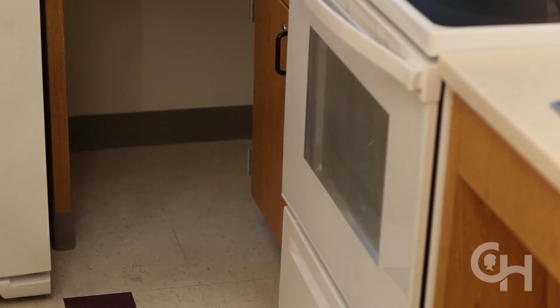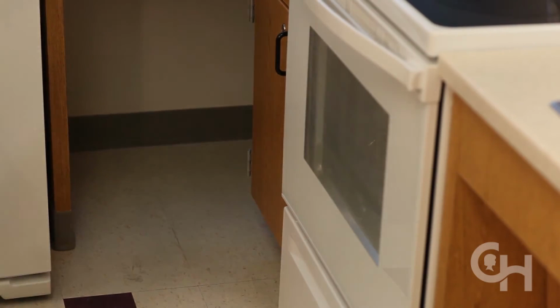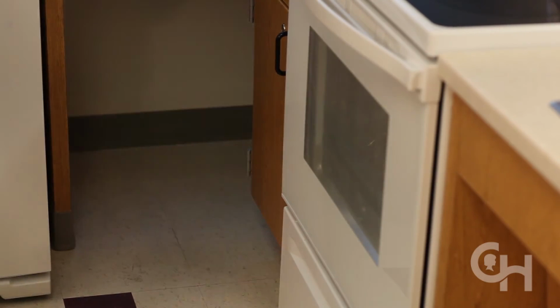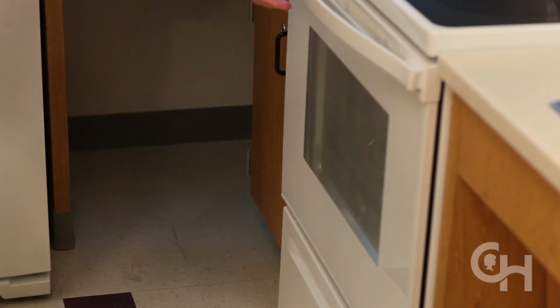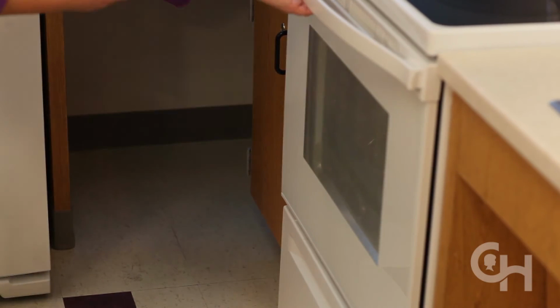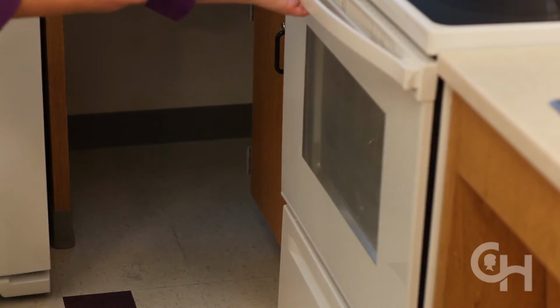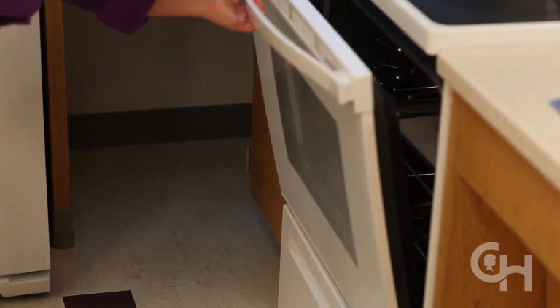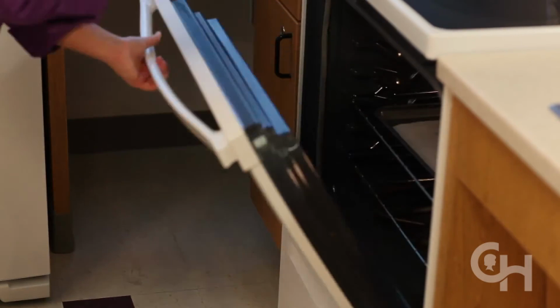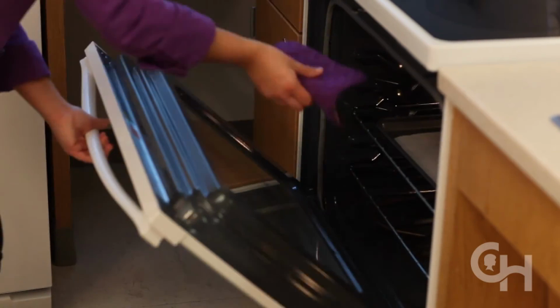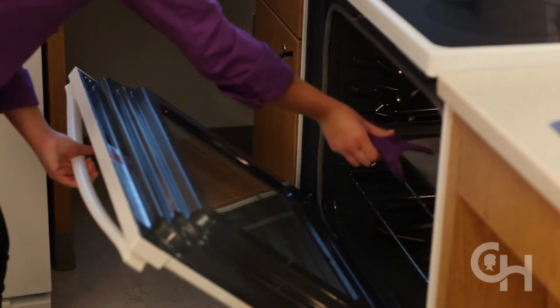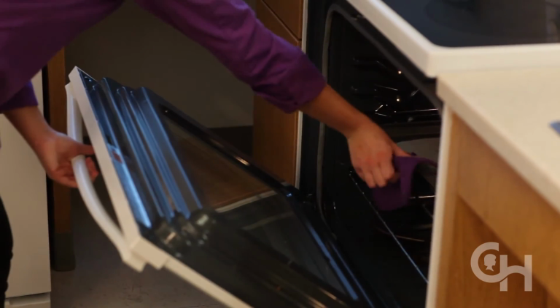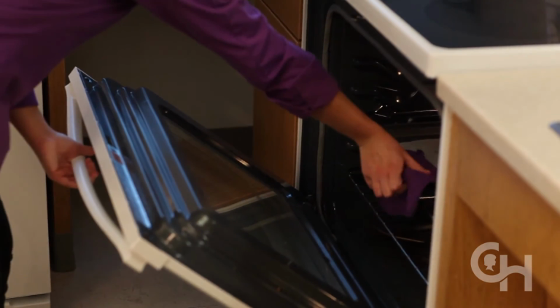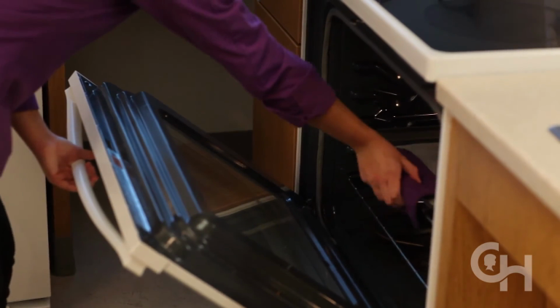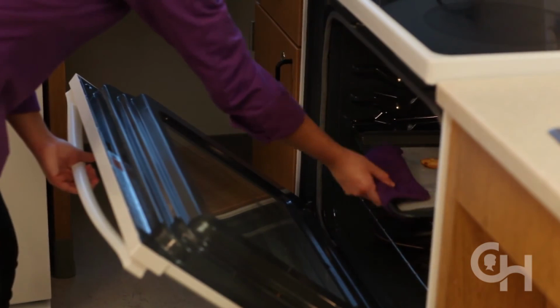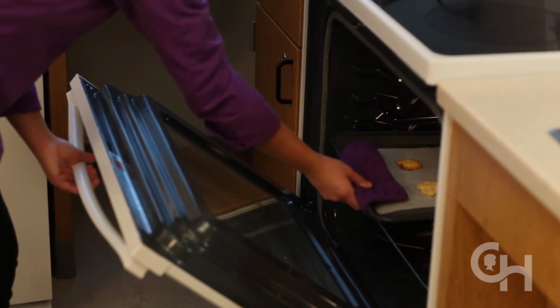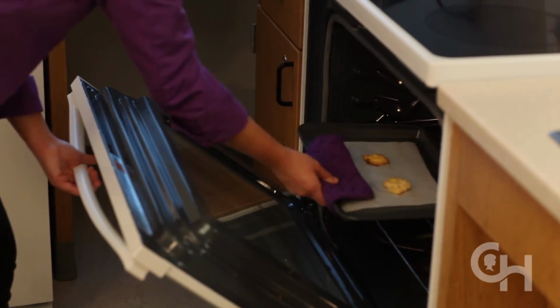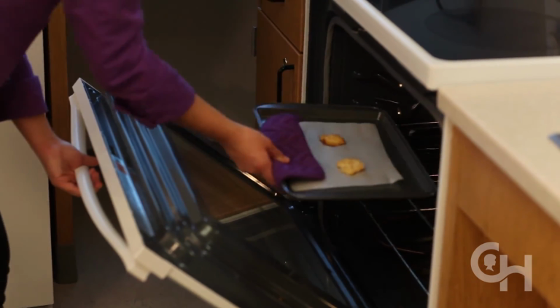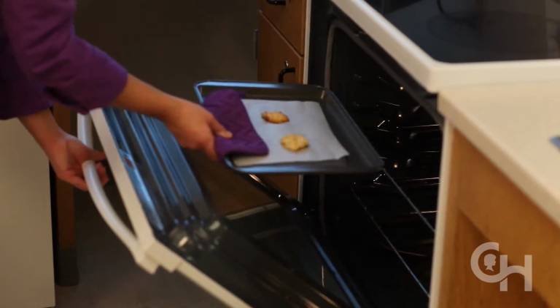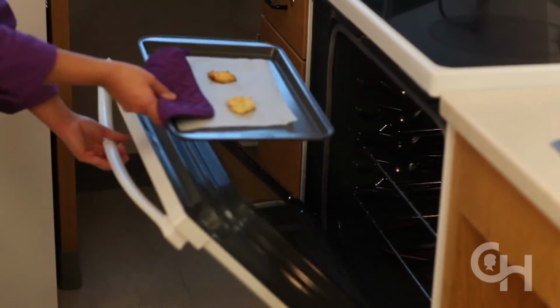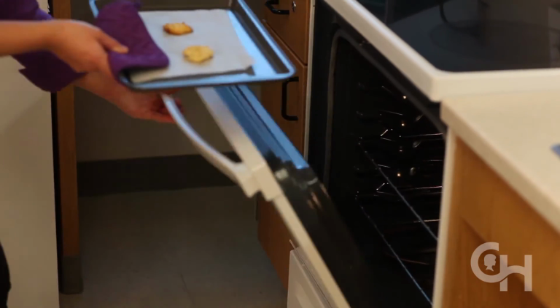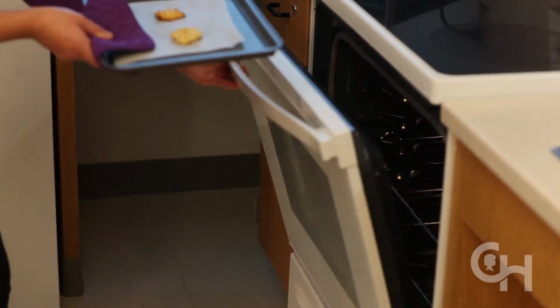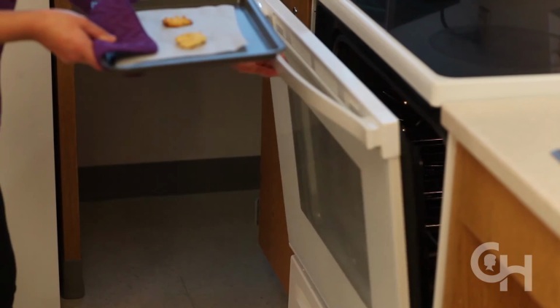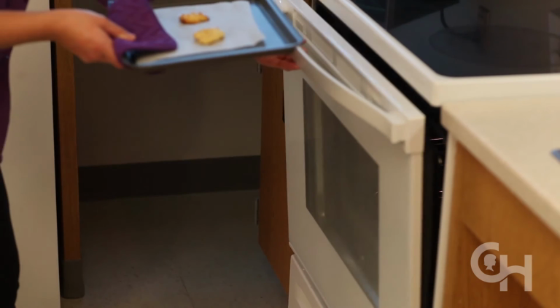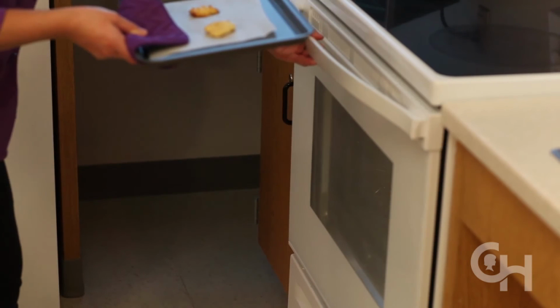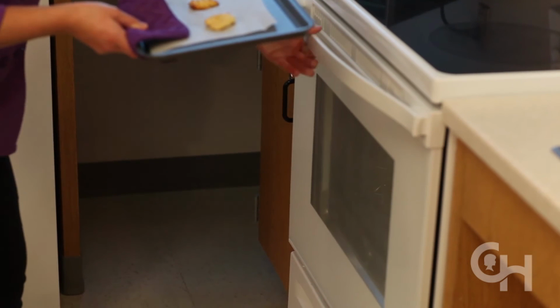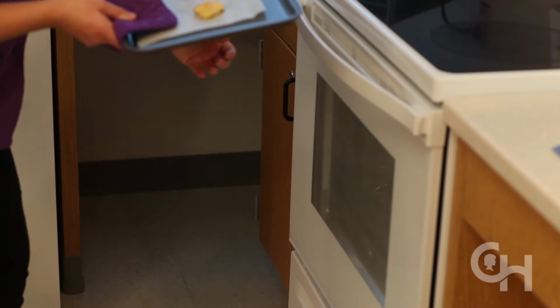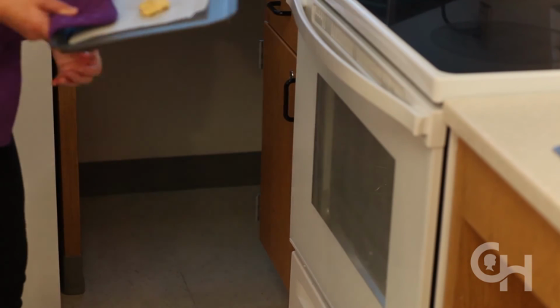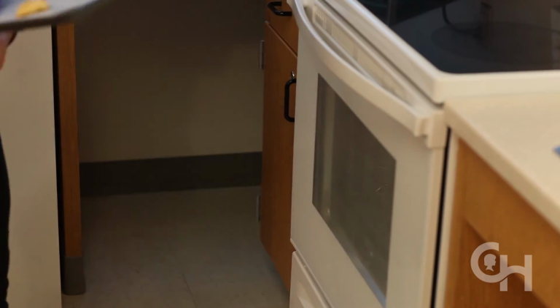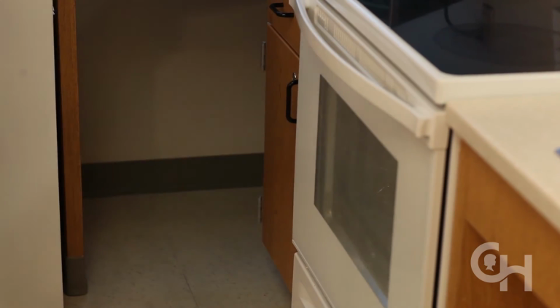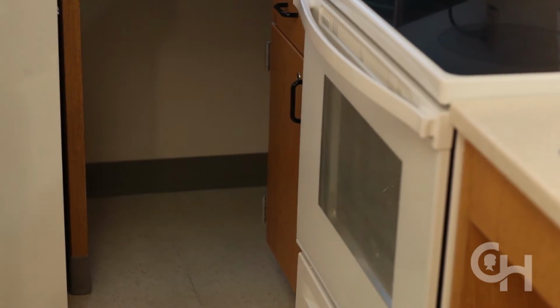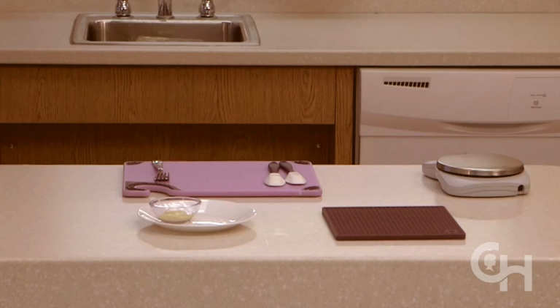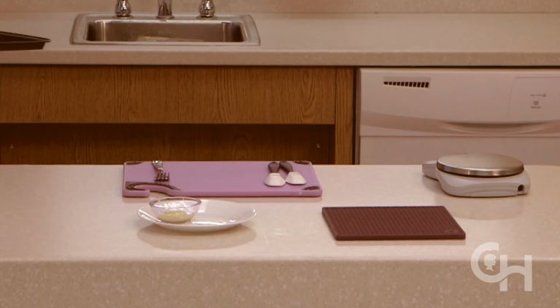Remove the nuggets from the oven when they are golden brown. Serve with the honey mustard sauce.